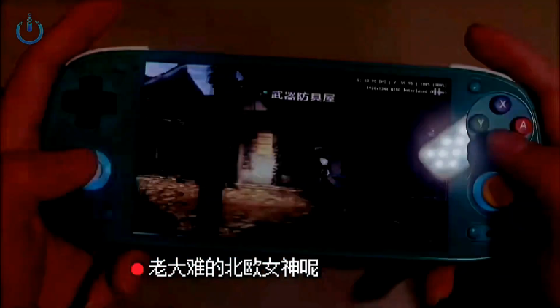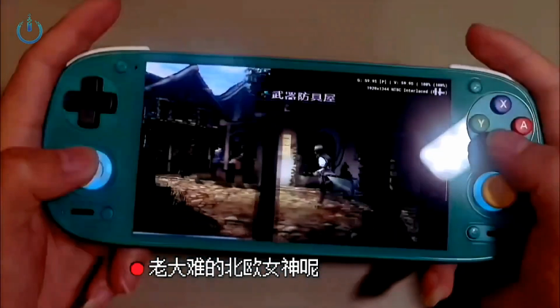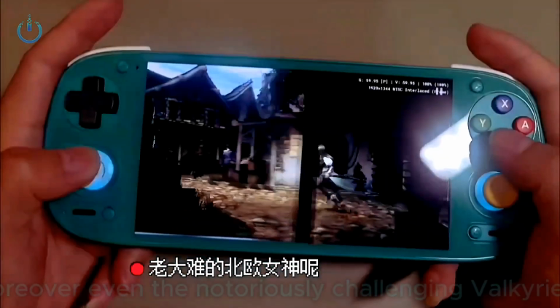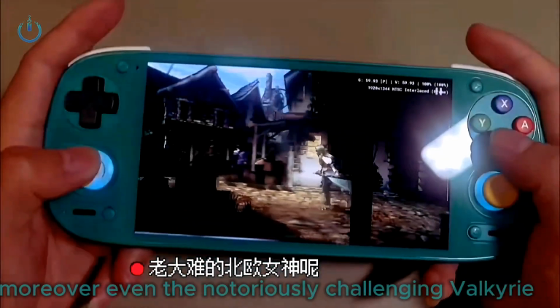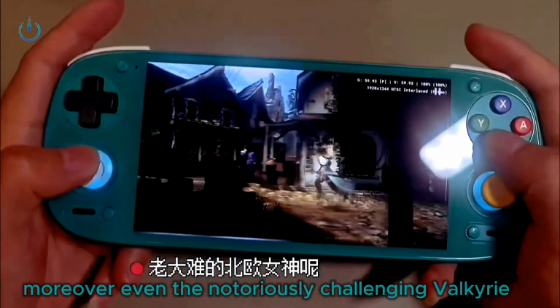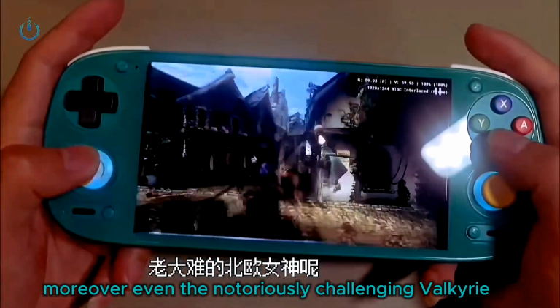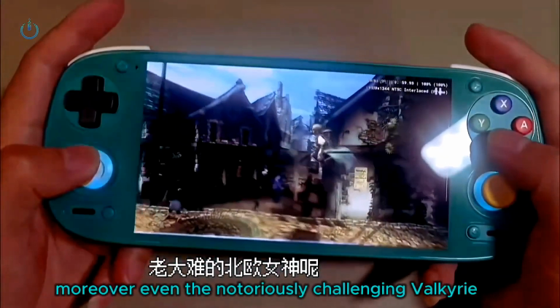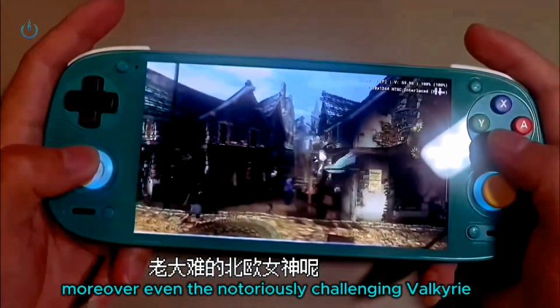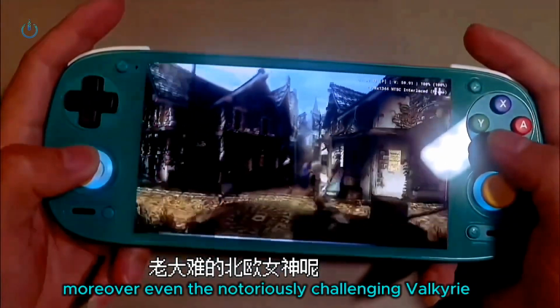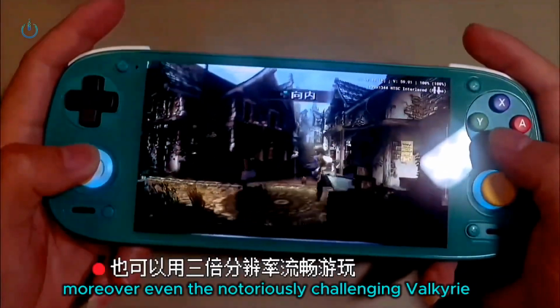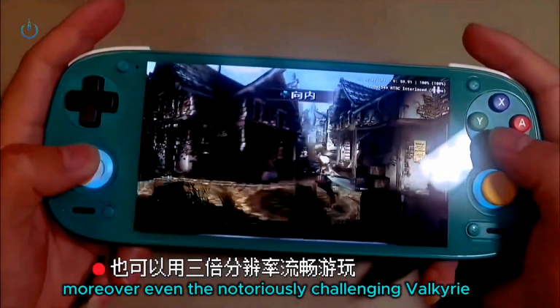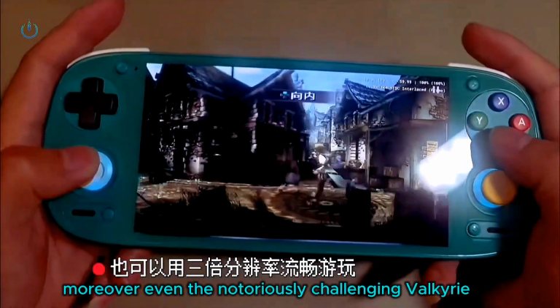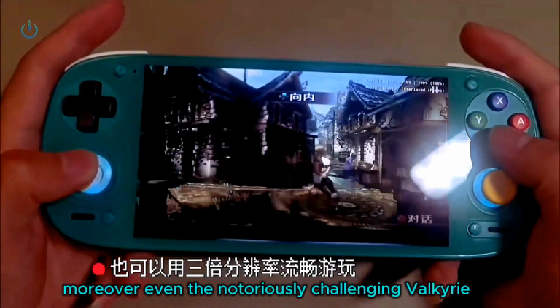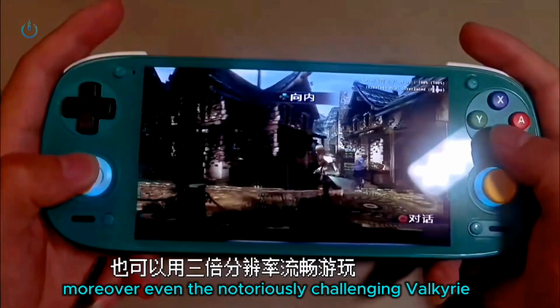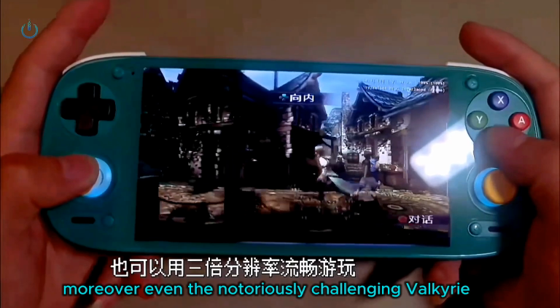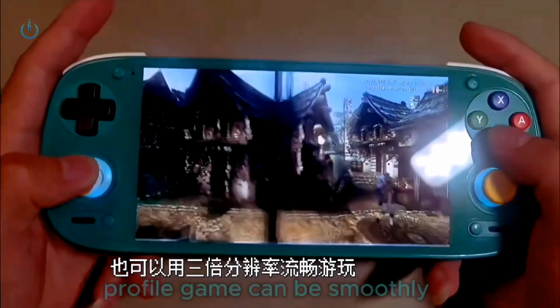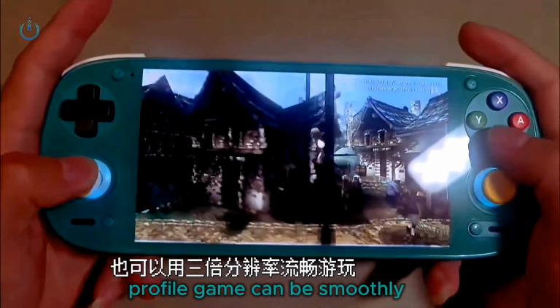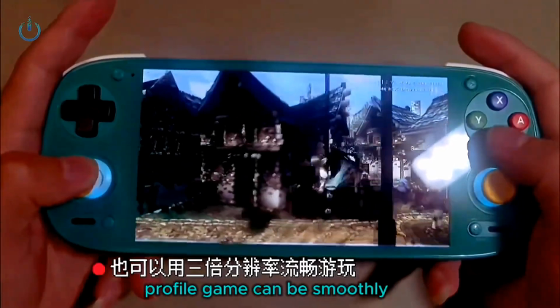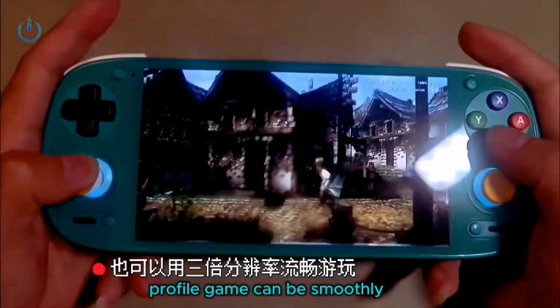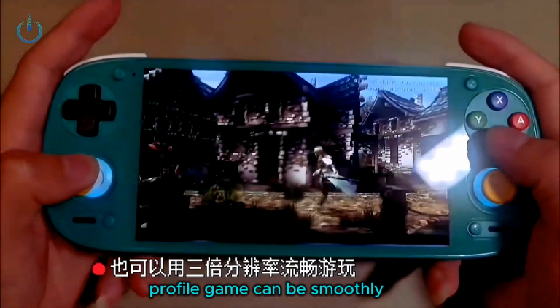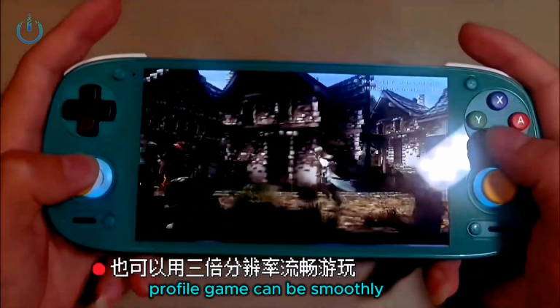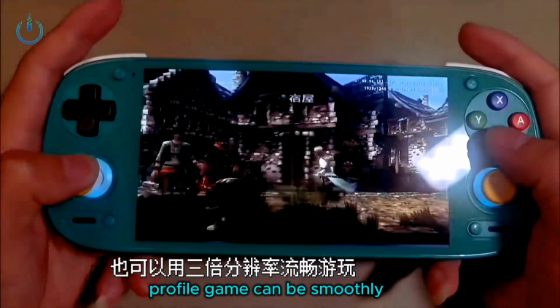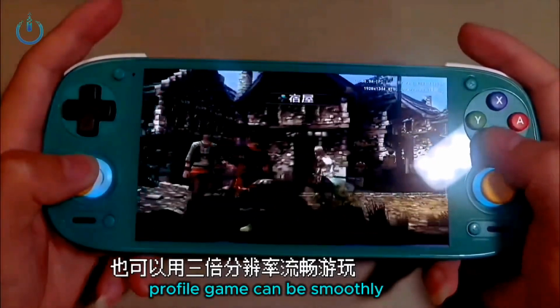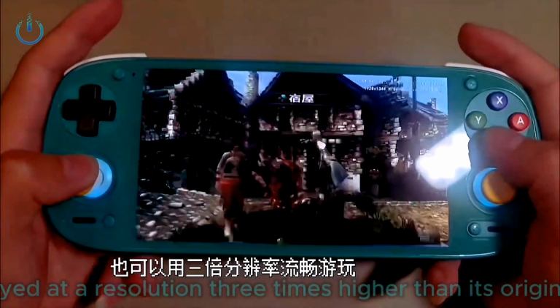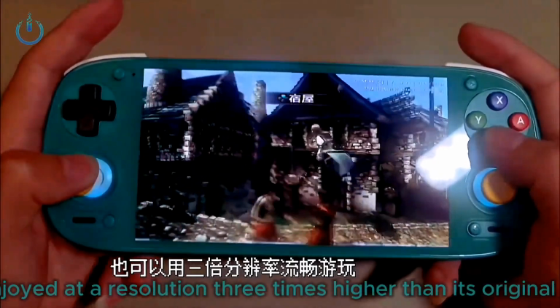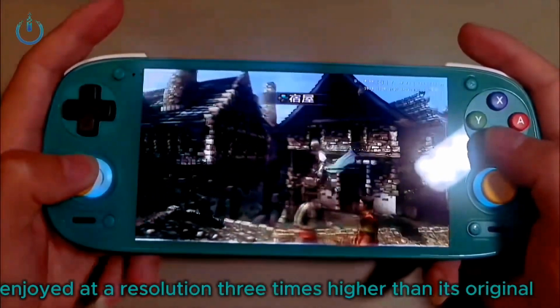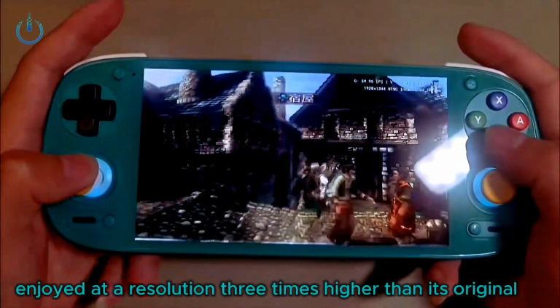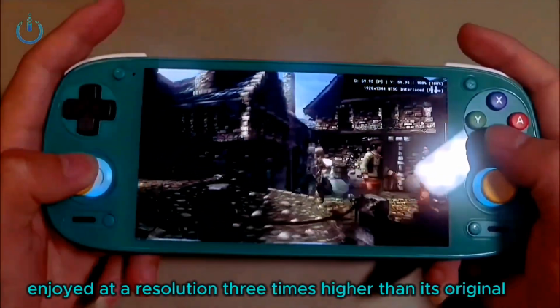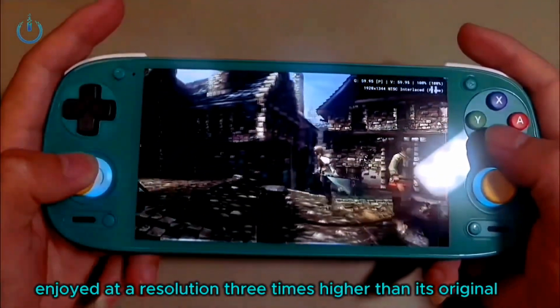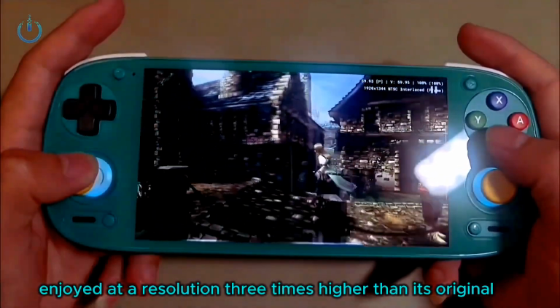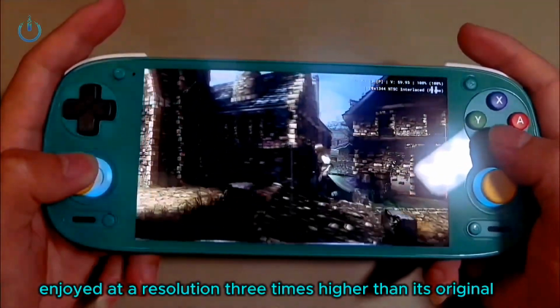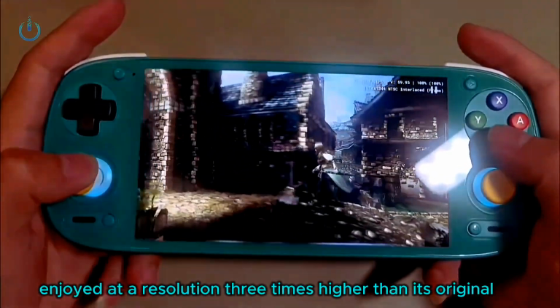Even the notoriously challenging Valkyrie Profile game can be smoothly enjoyed at a resolution 3x higher than its native resolution.